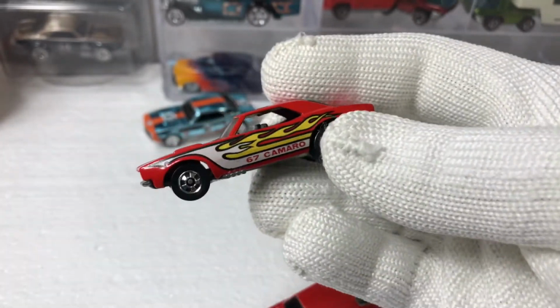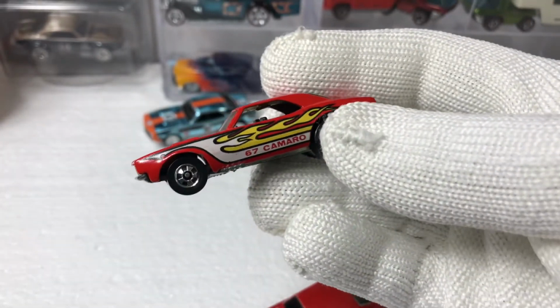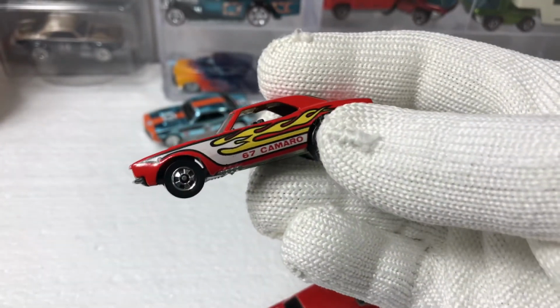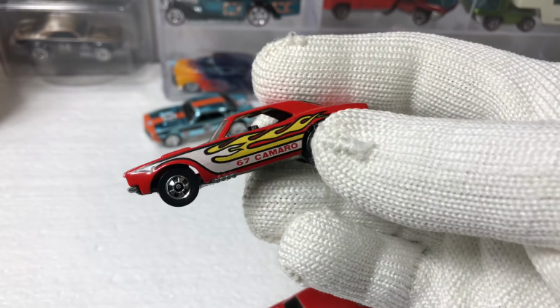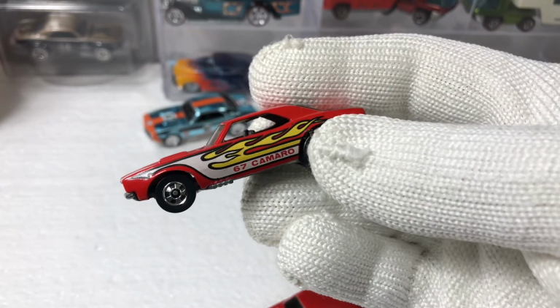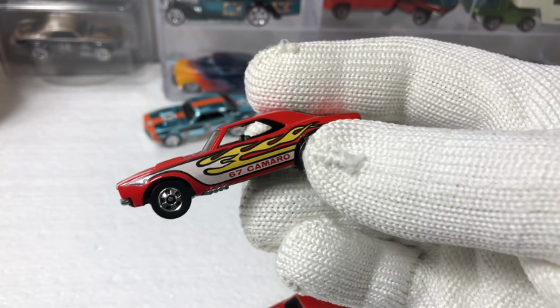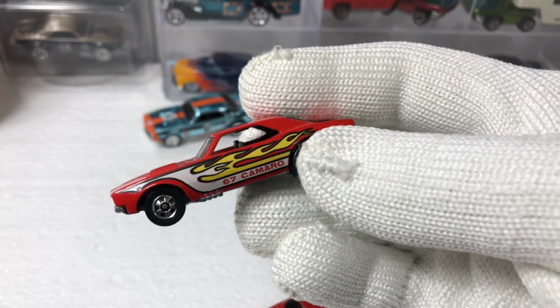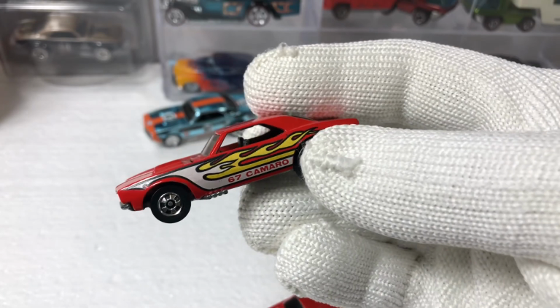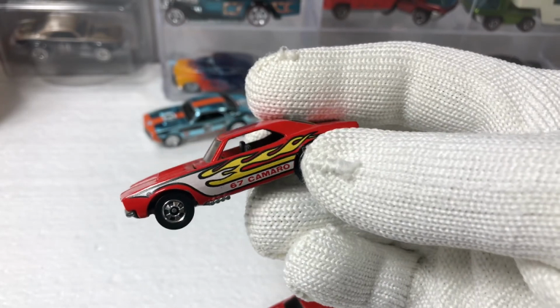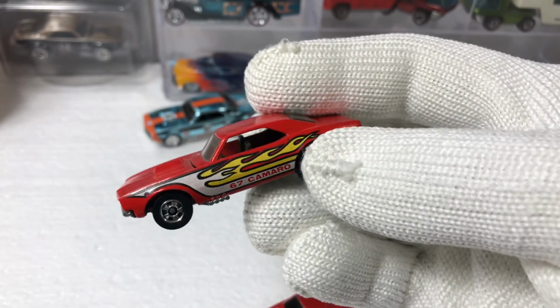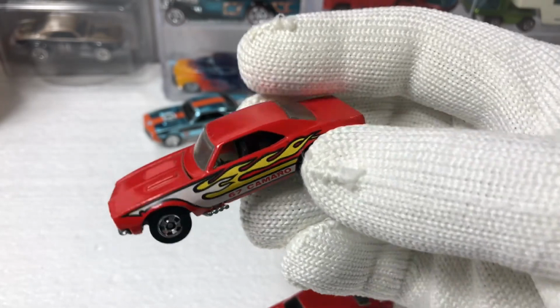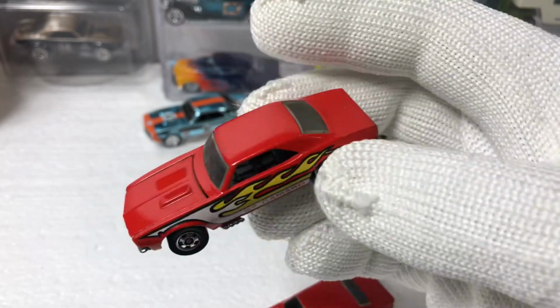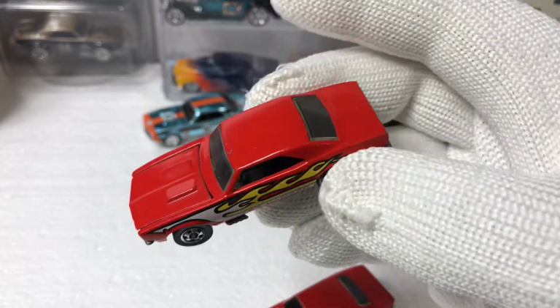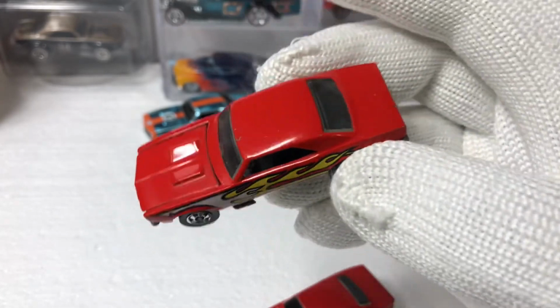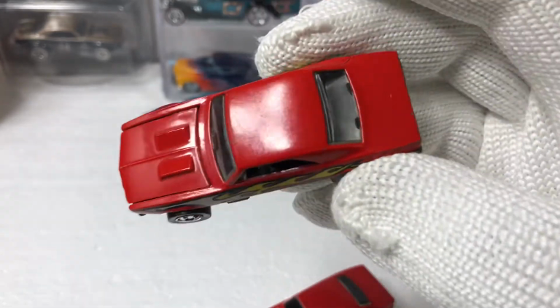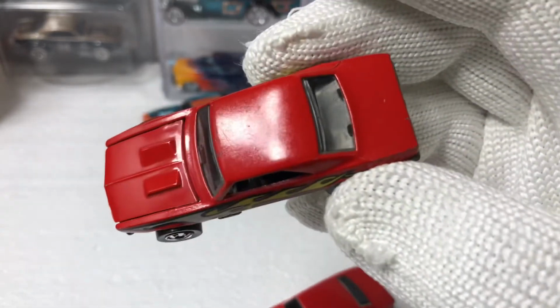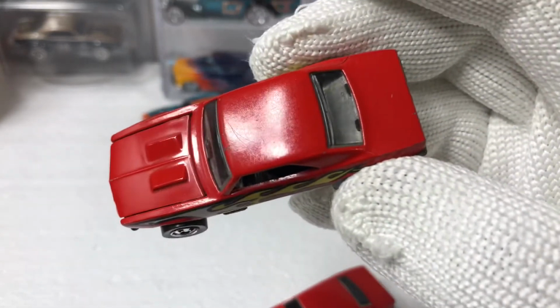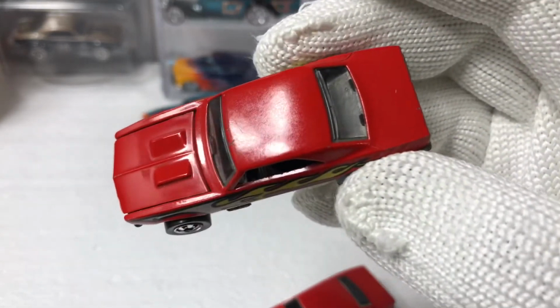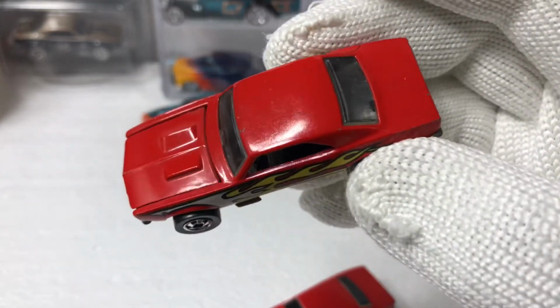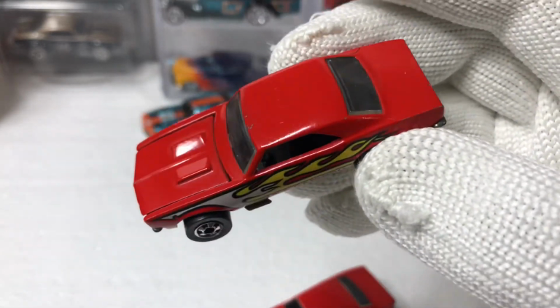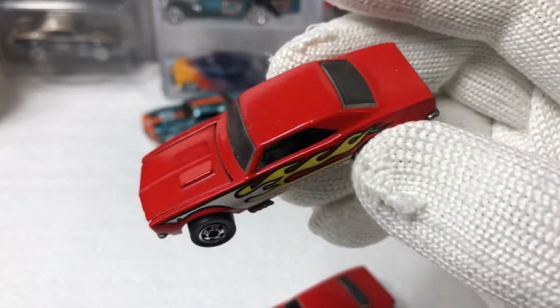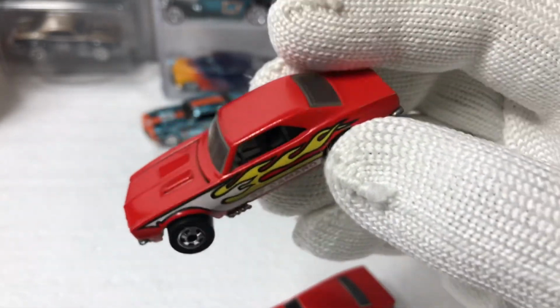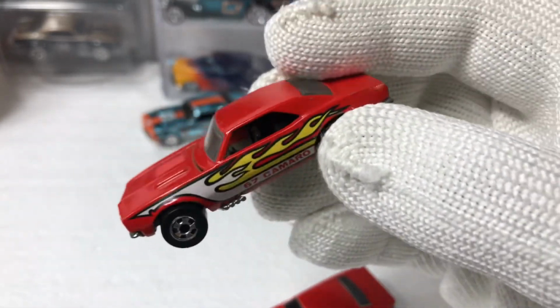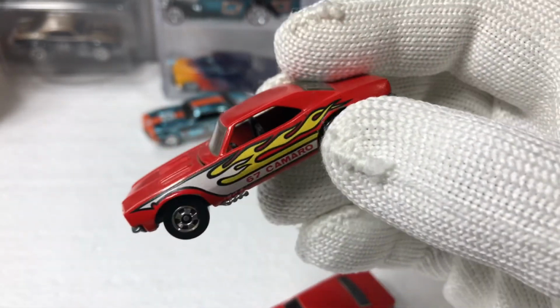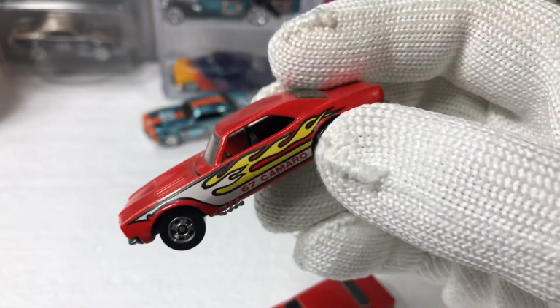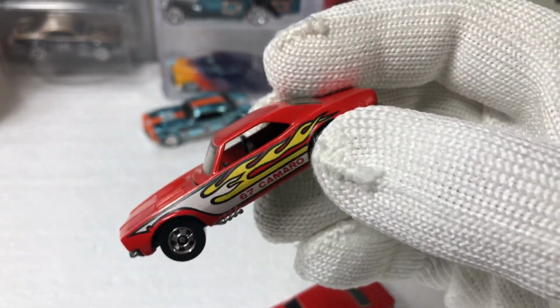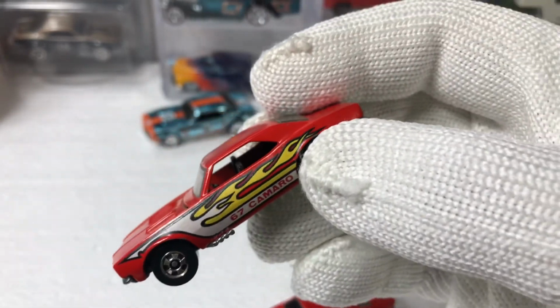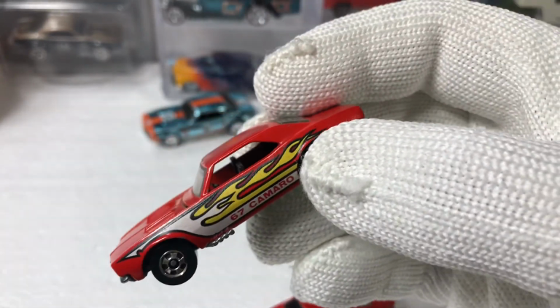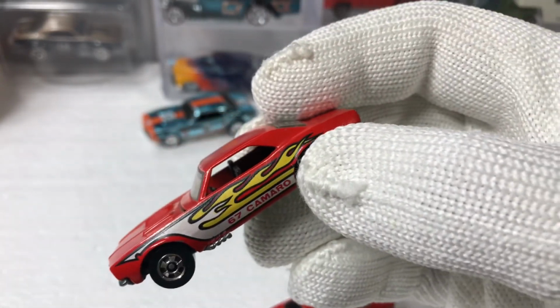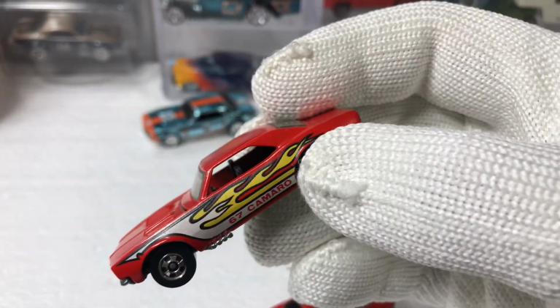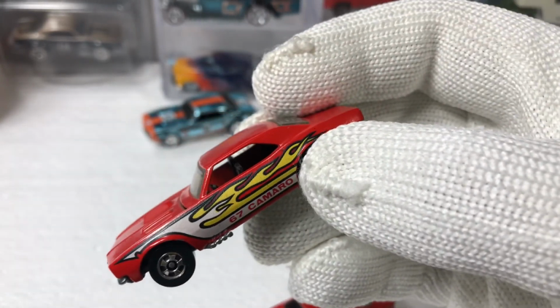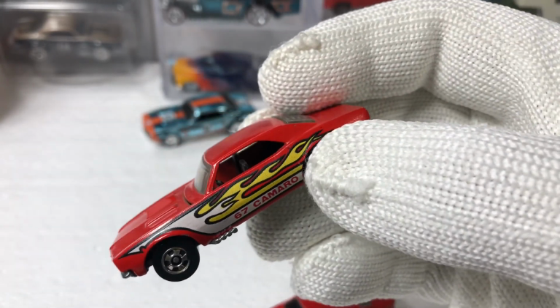It's a cool car — the first debut of this casting. That's all we got today. Later.